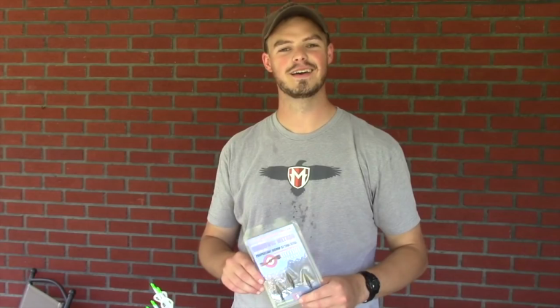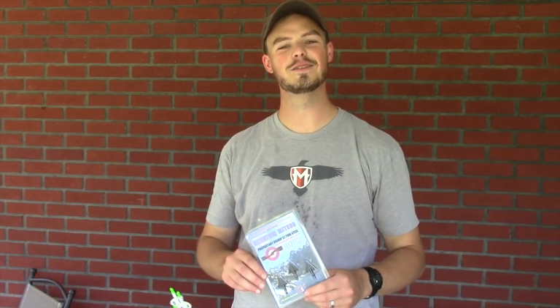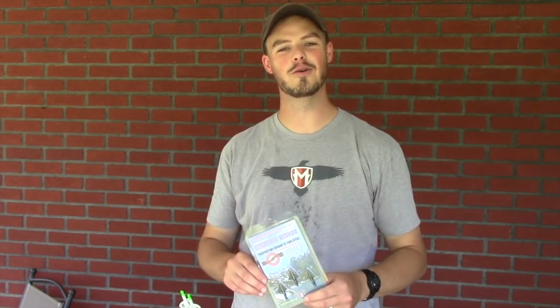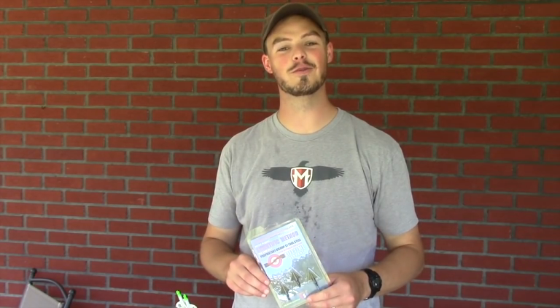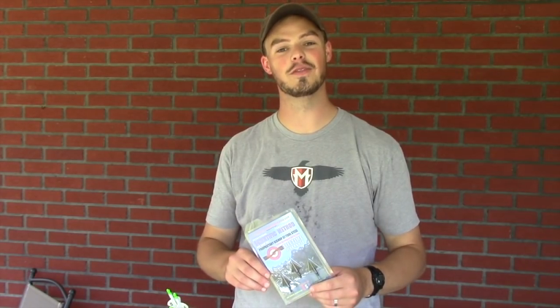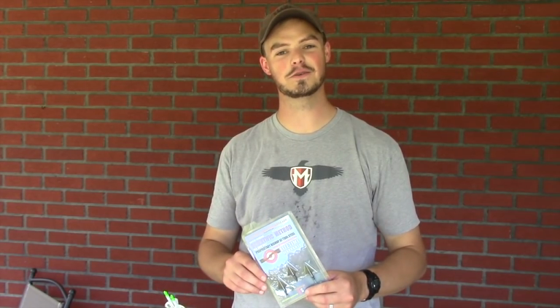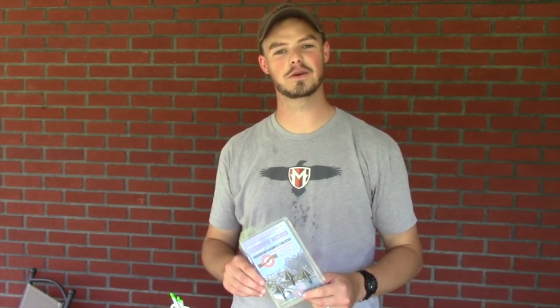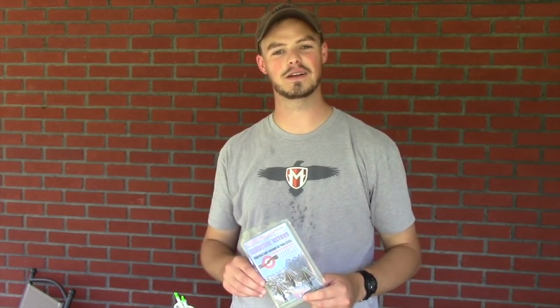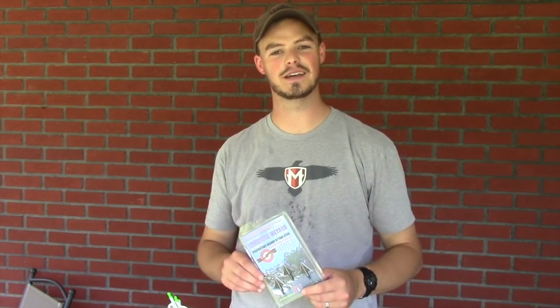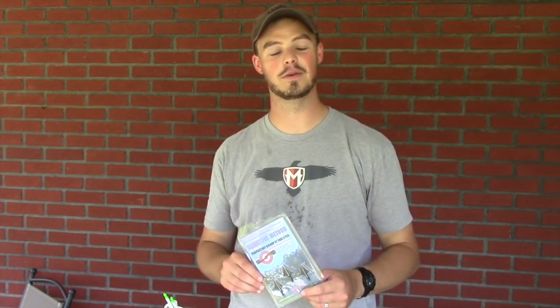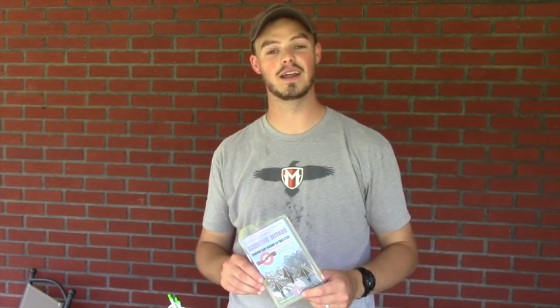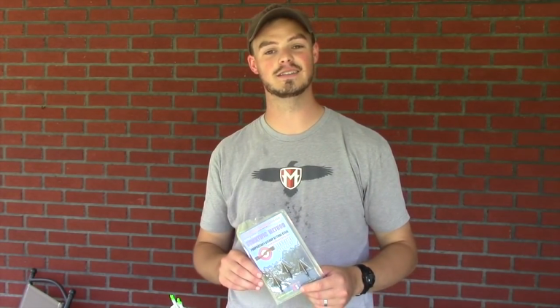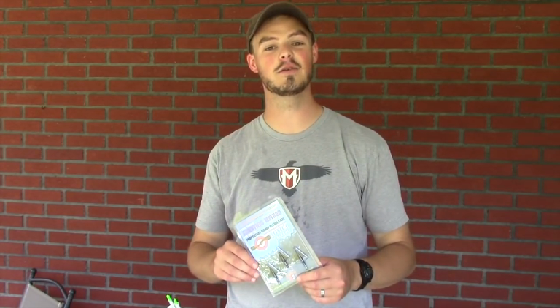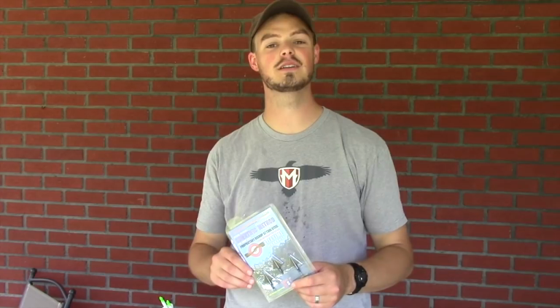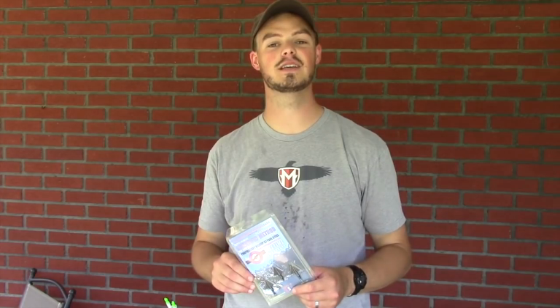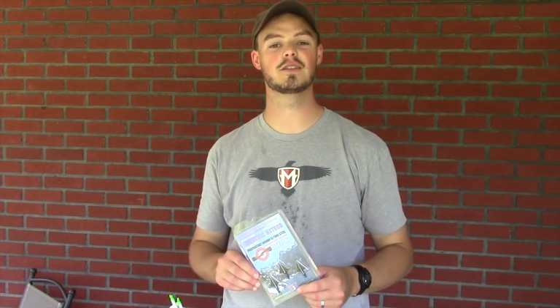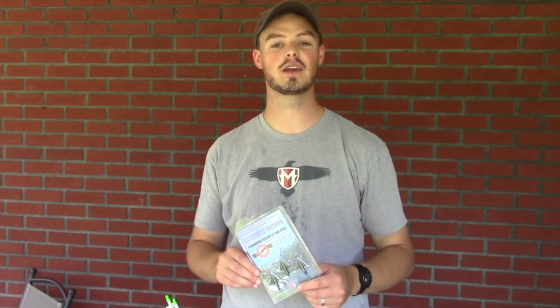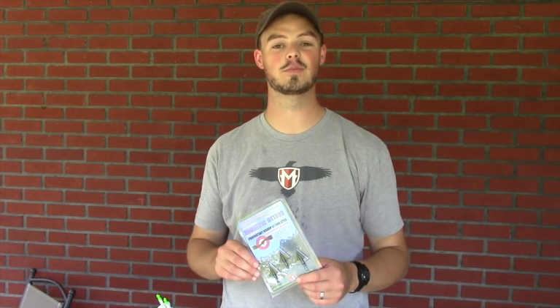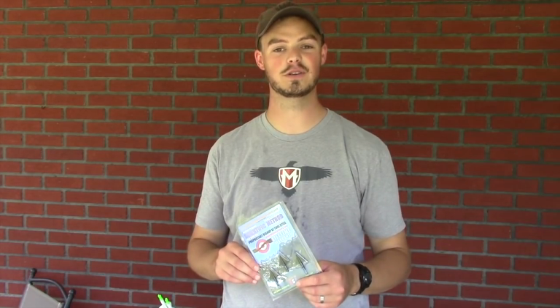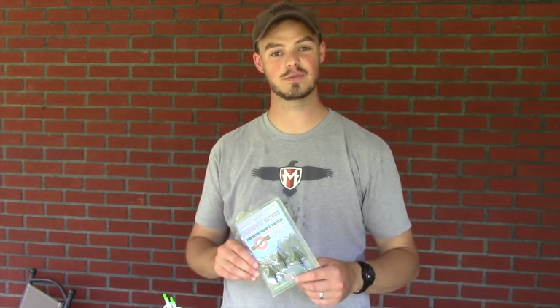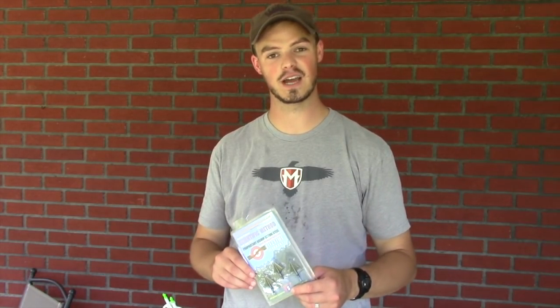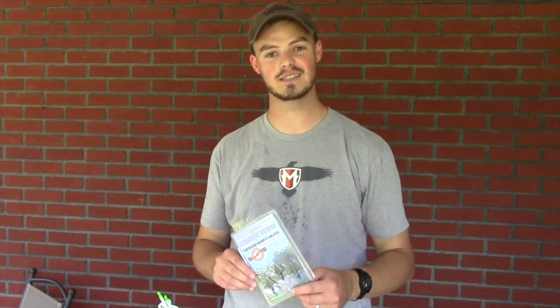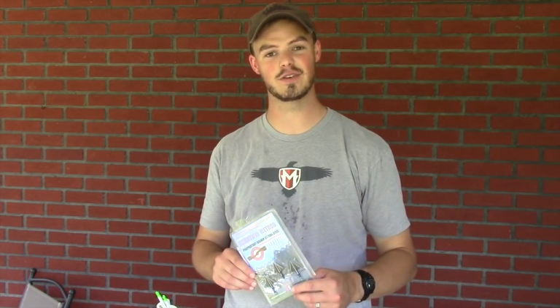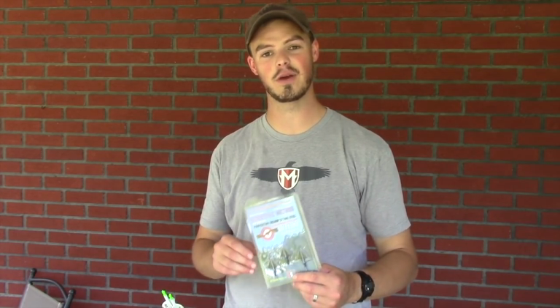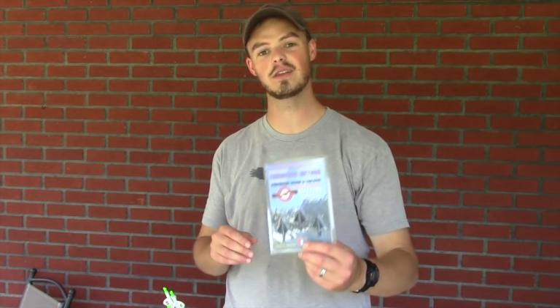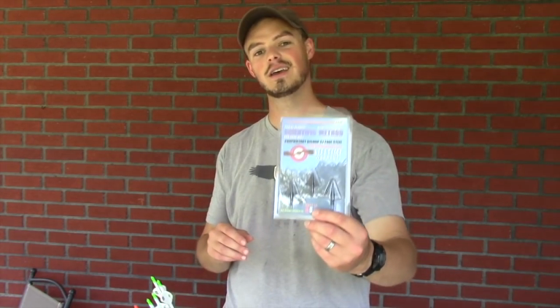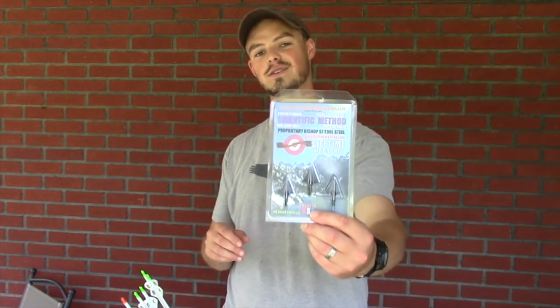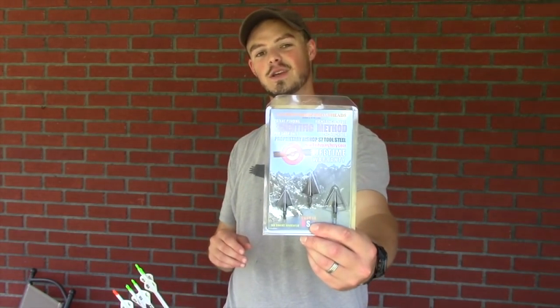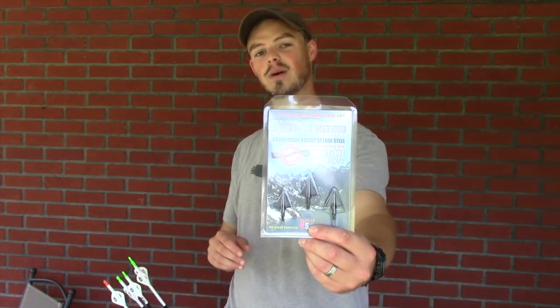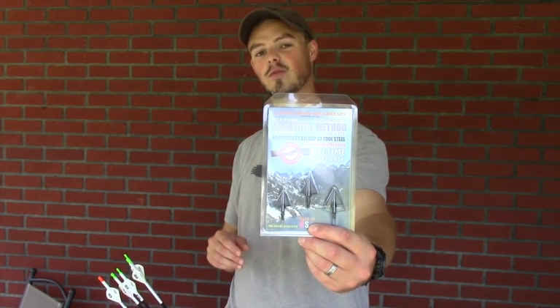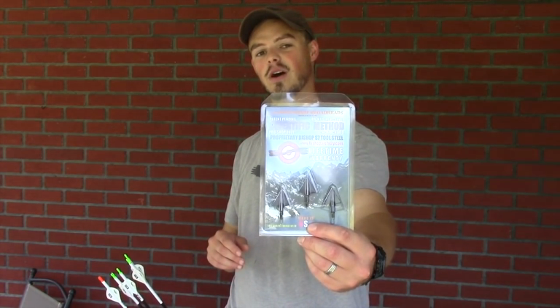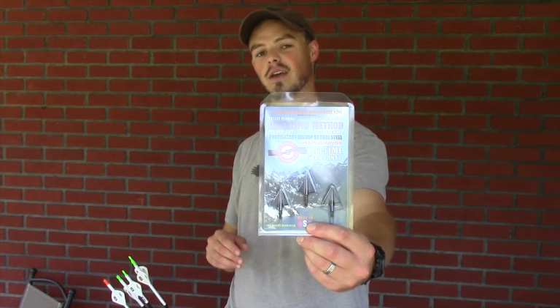Hello everyone, thanks for coming outside today. Today I would like to take a look at the Bishop Scientific Method single bevel broadhead.